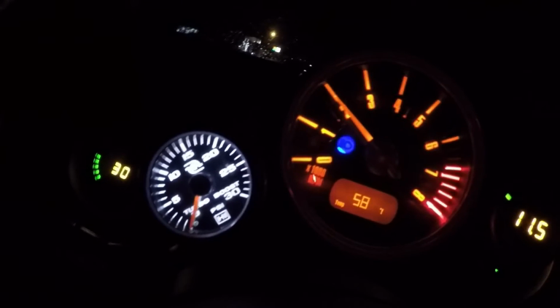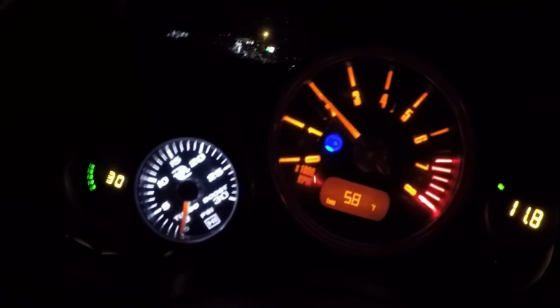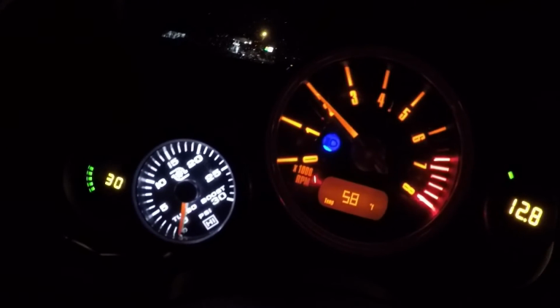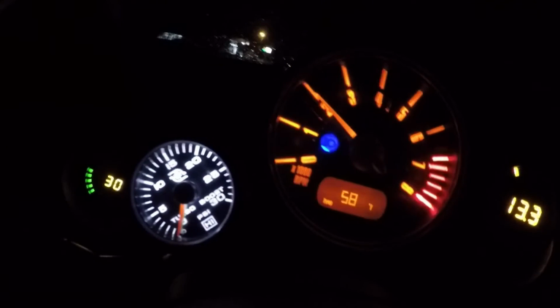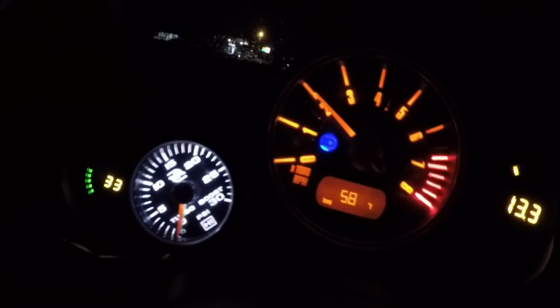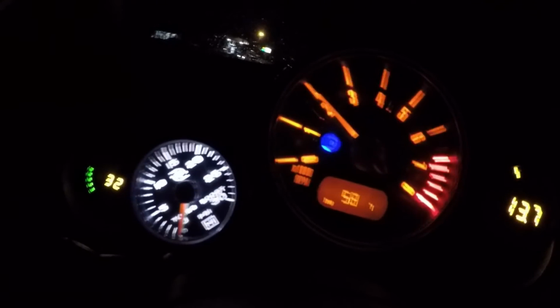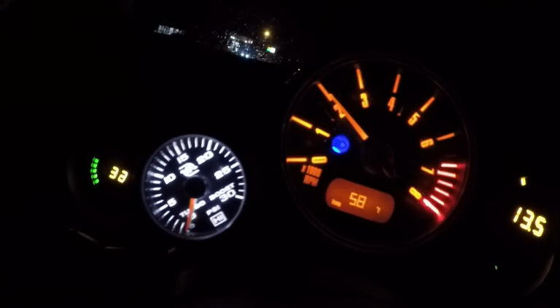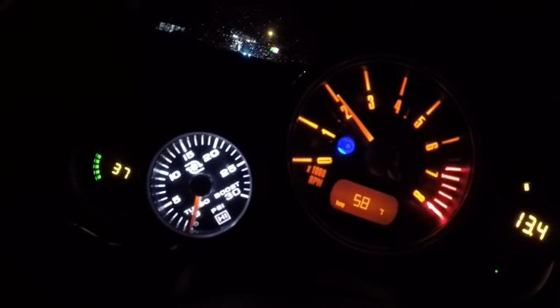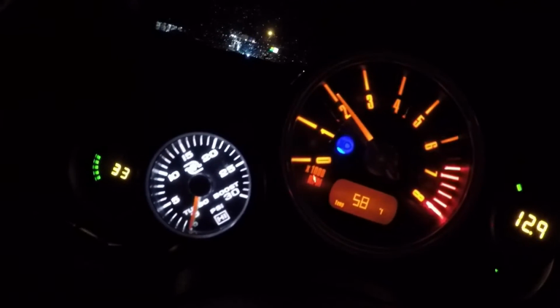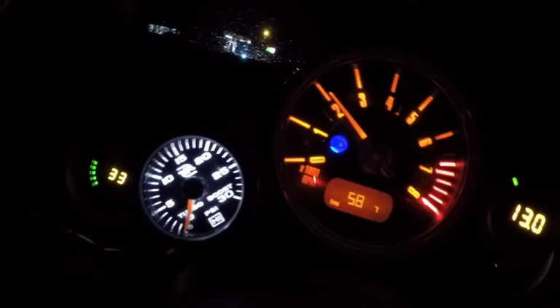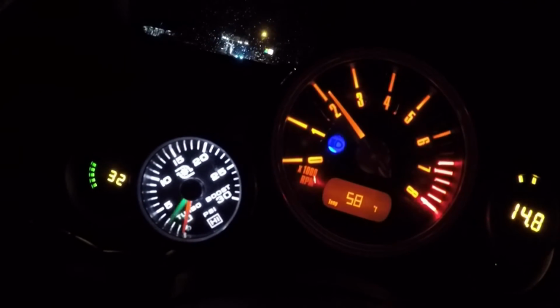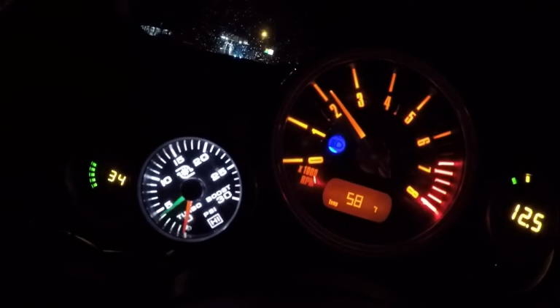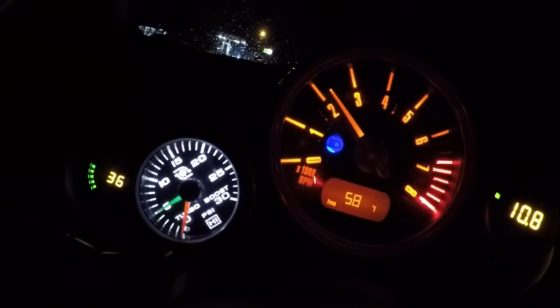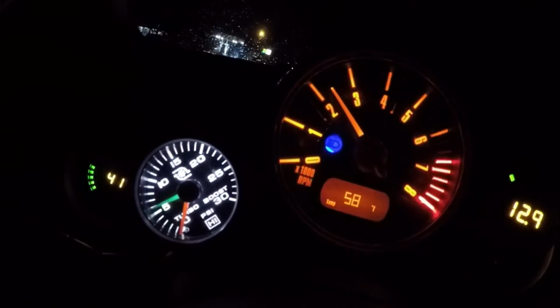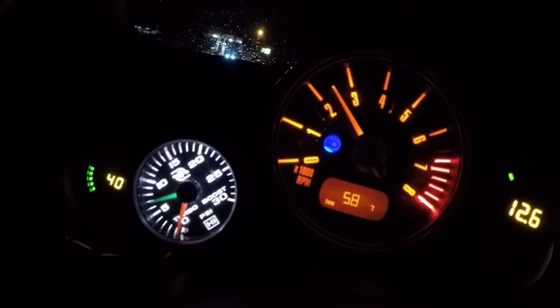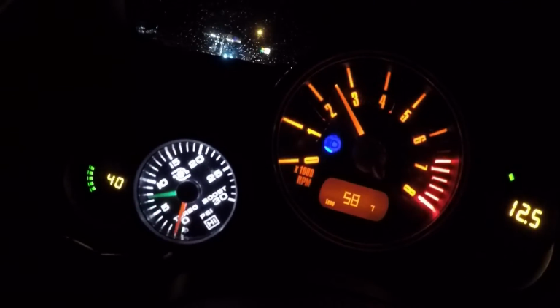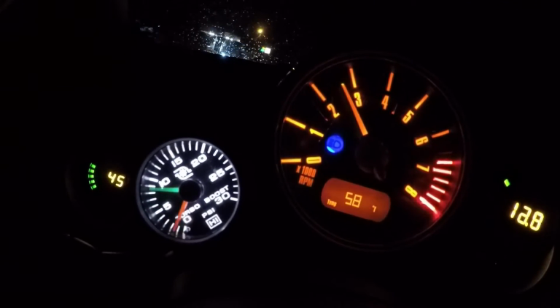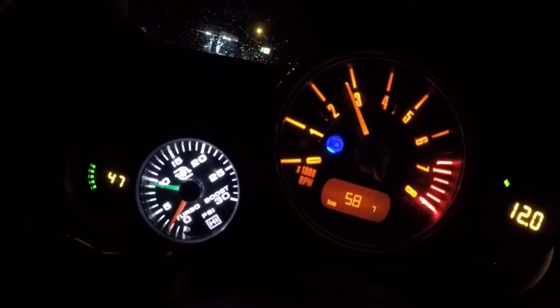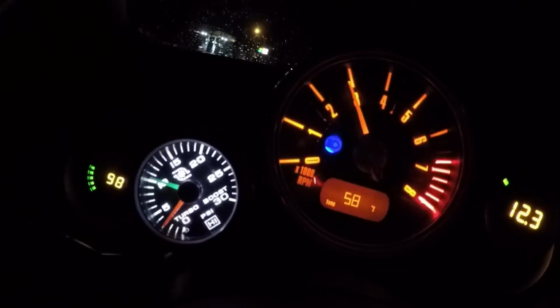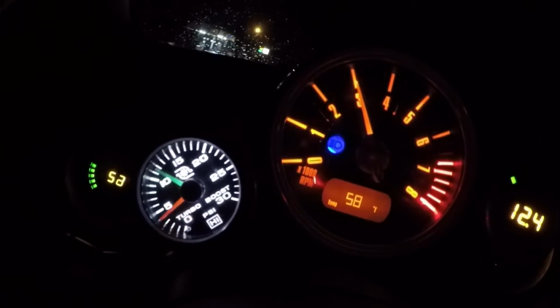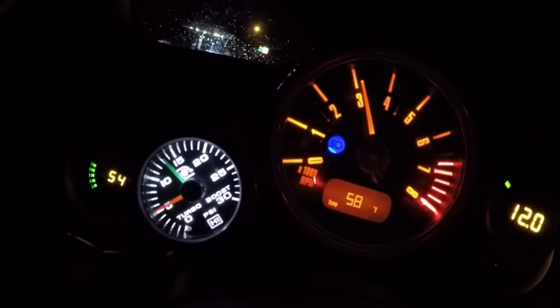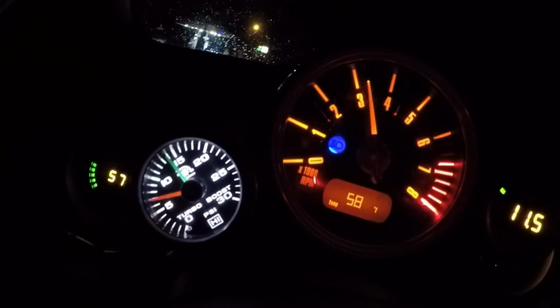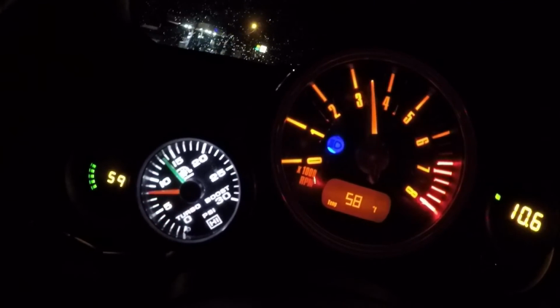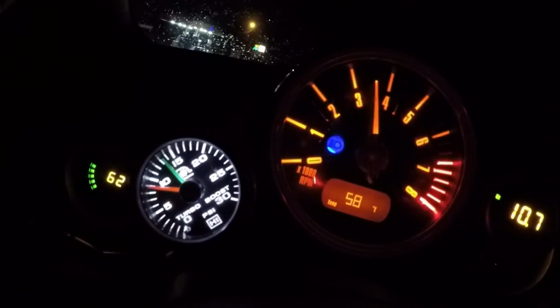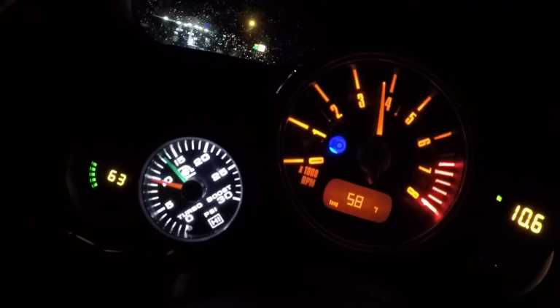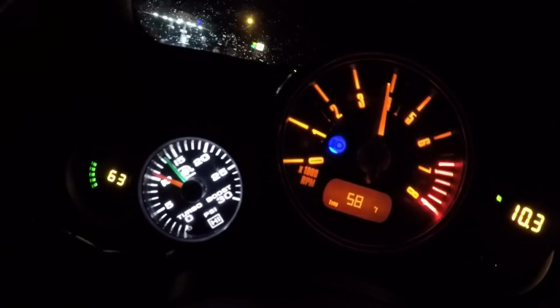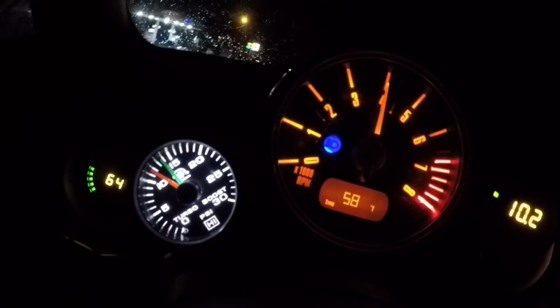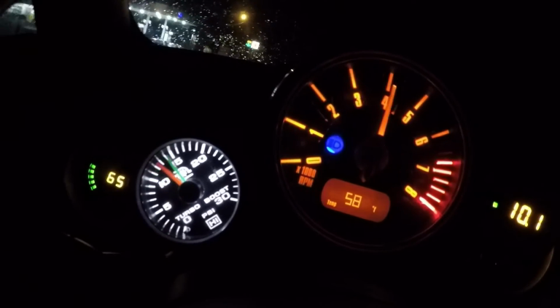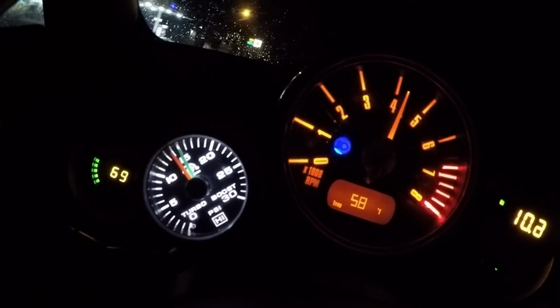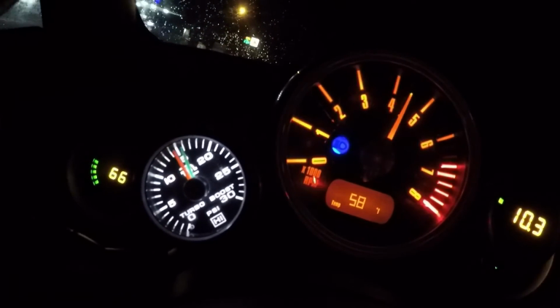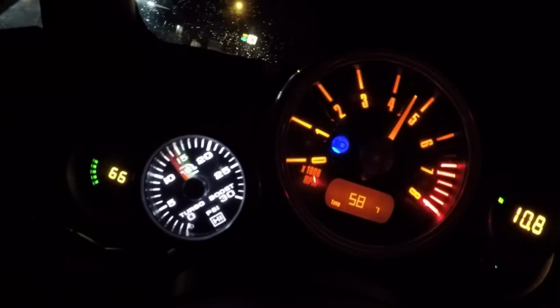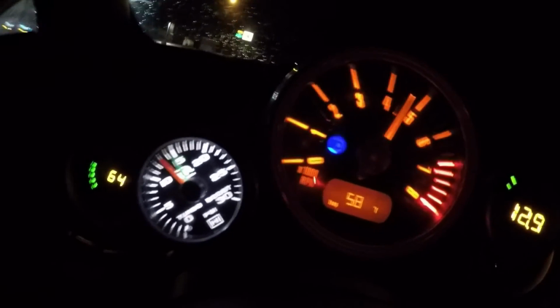Here we go — second gear. Hit it: 5 psi climbing, crossover, and all turbo.